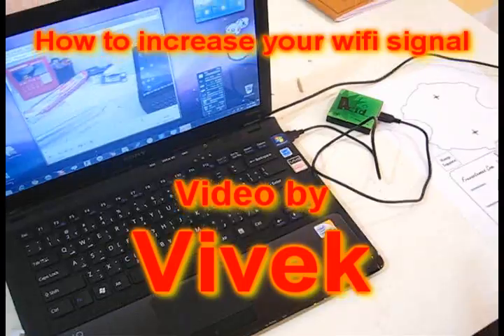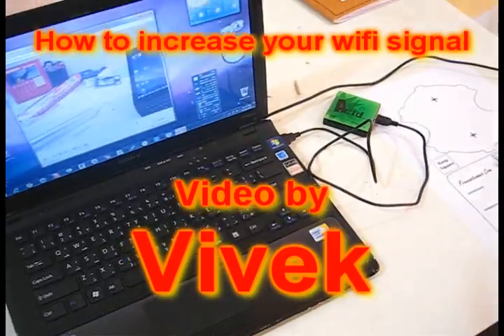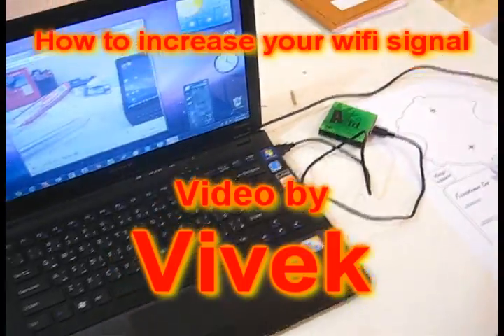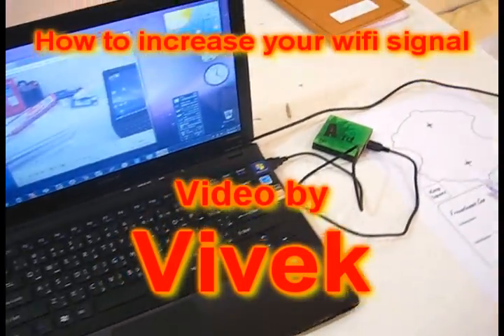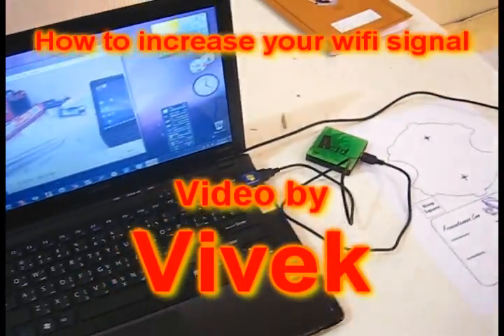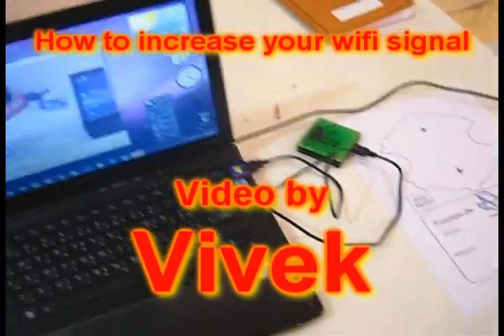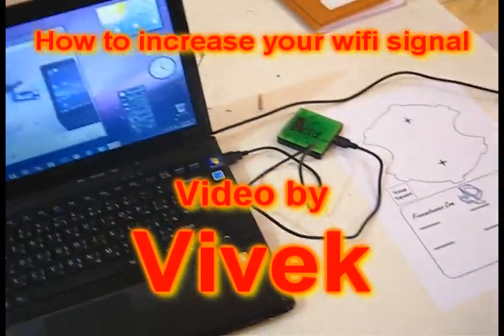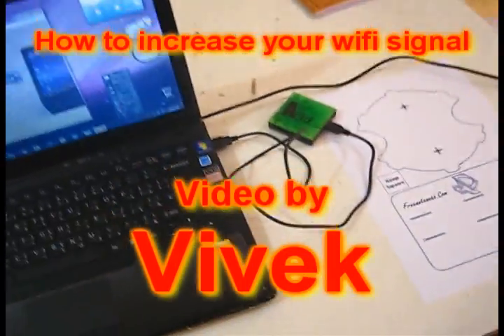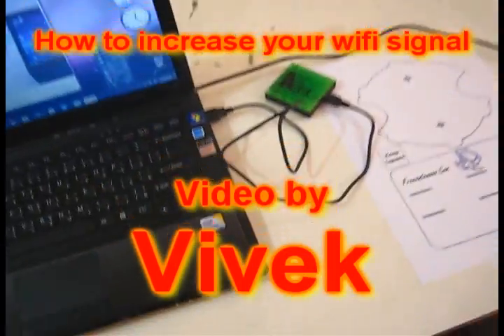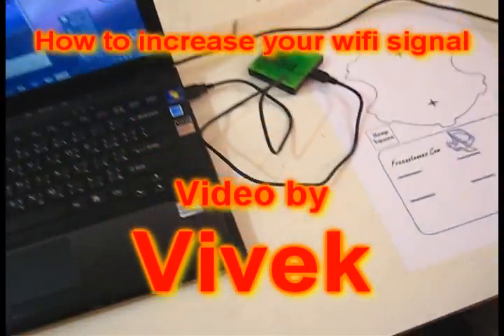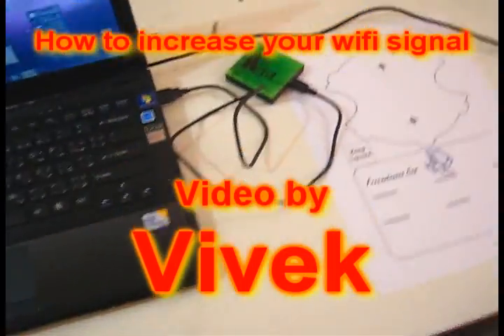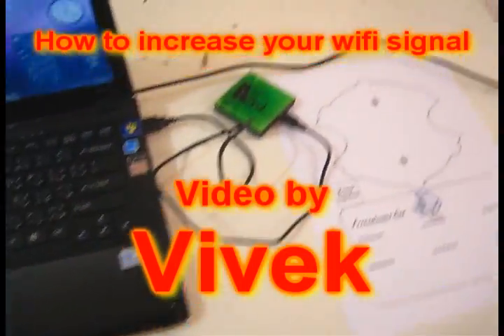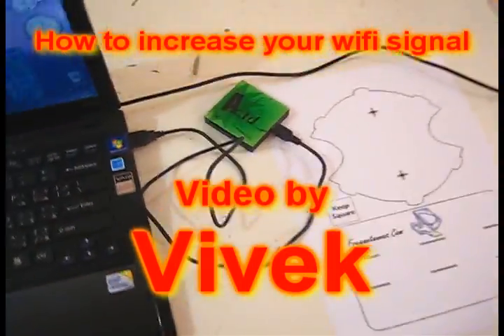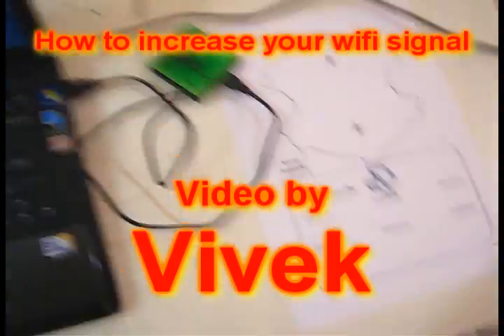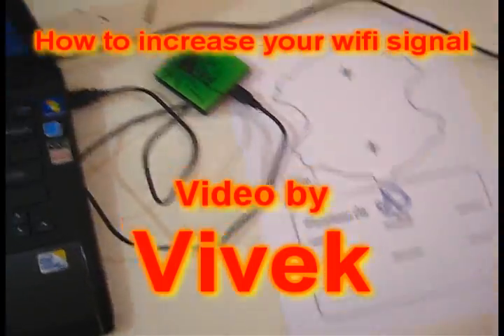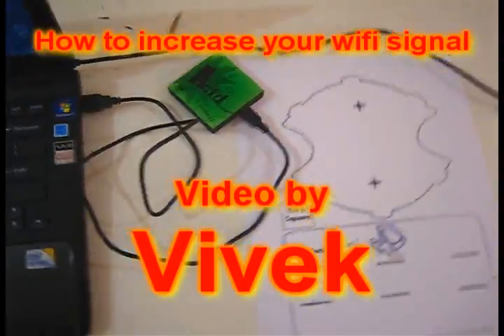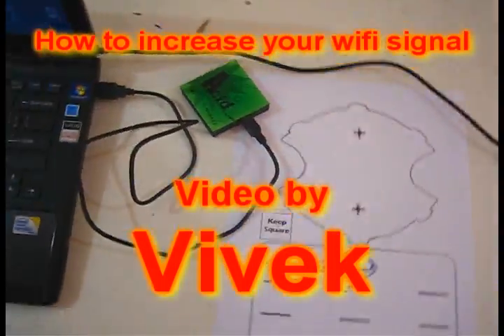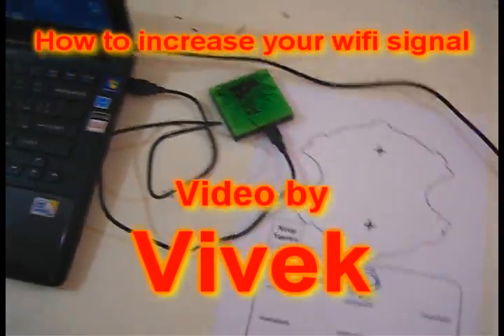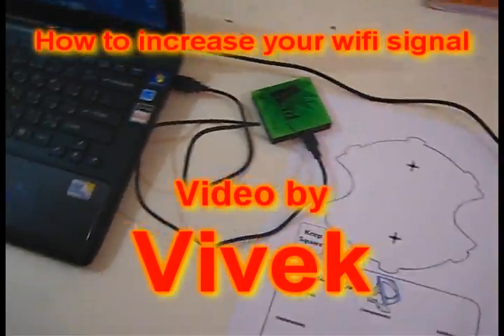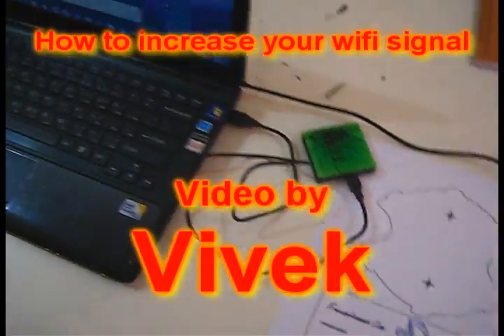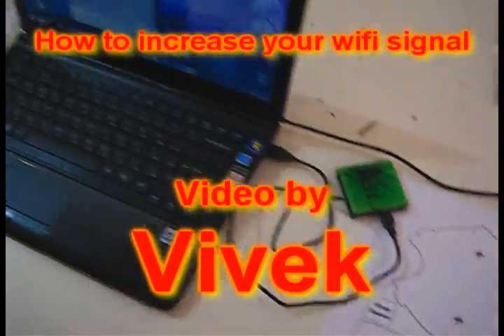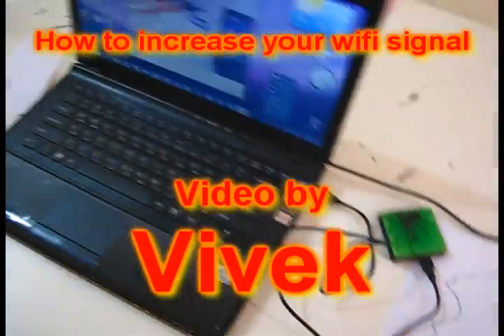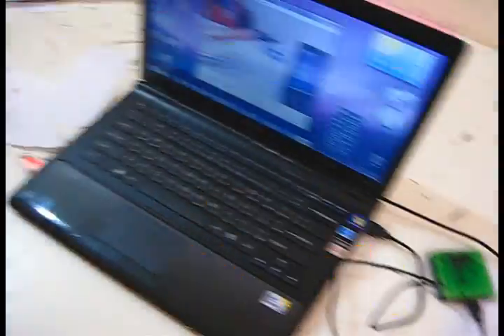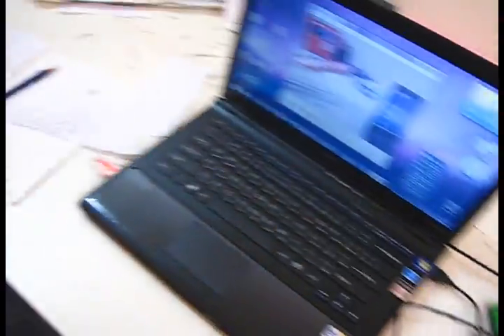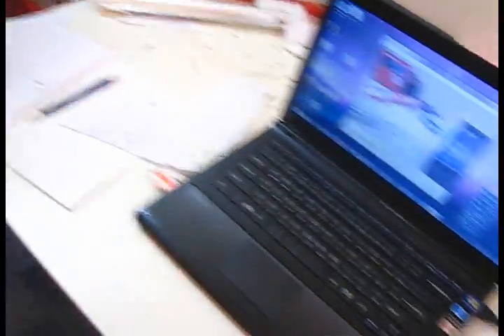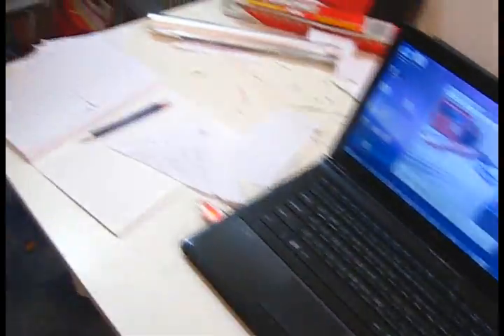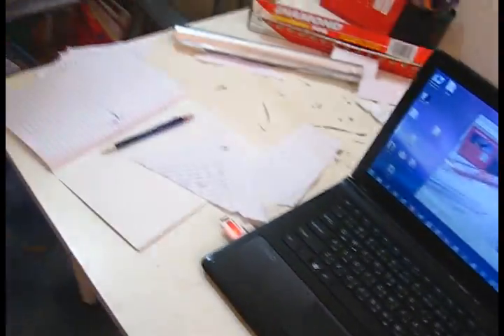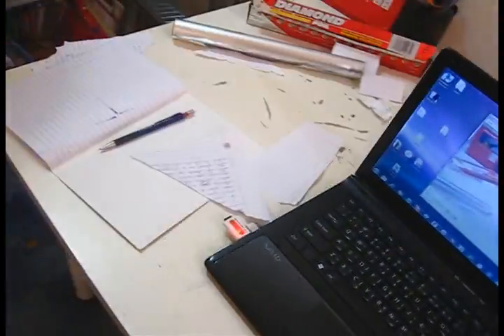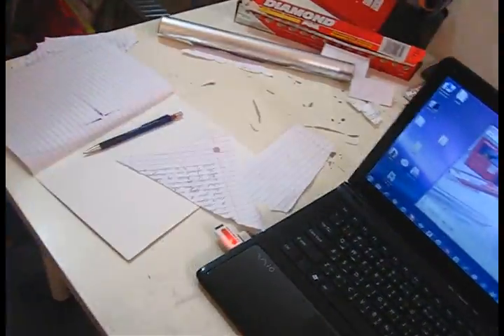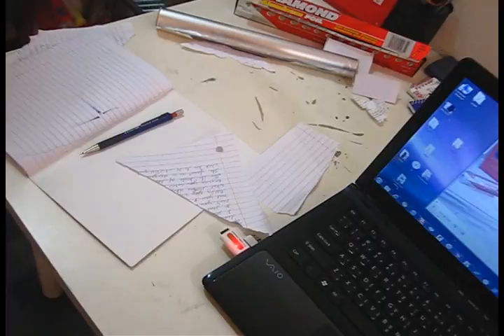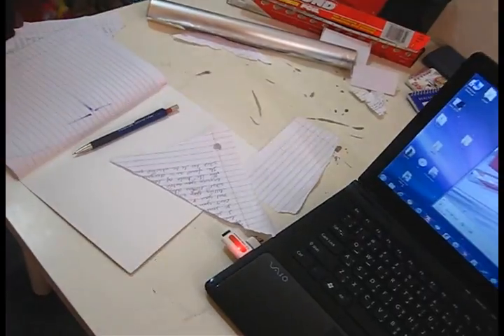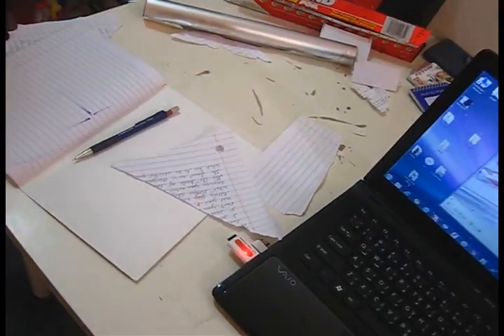Hi guys, it's me Vivek, and in this video I'm going to be showing you how to increase your Wi-Fi strength.